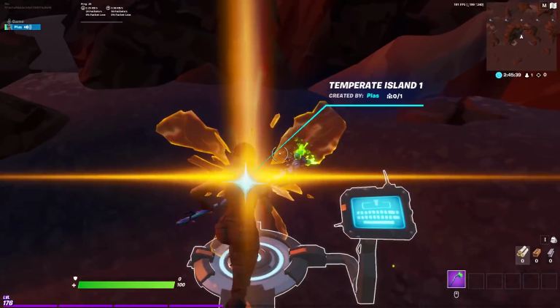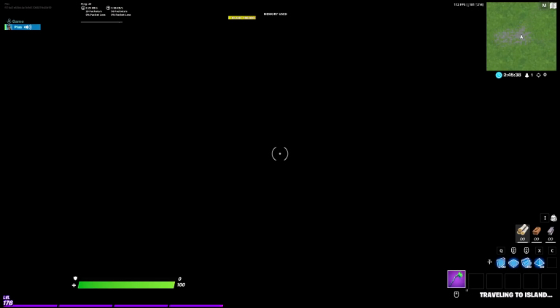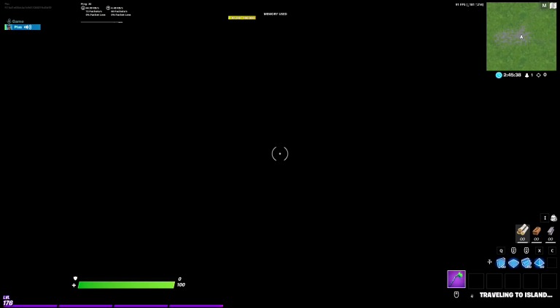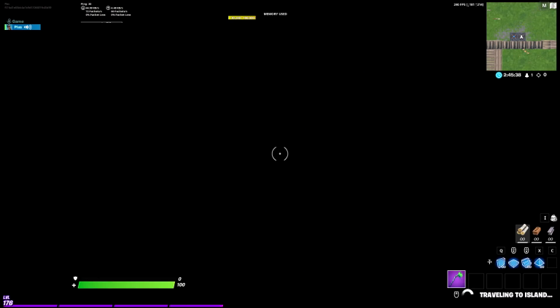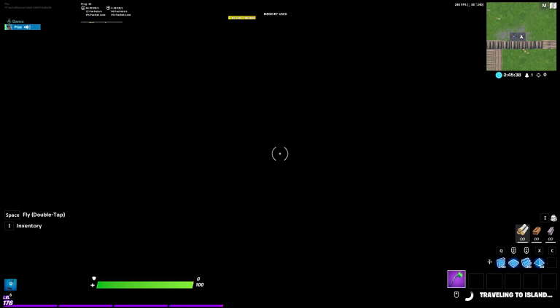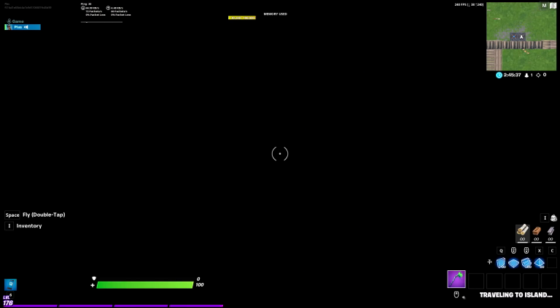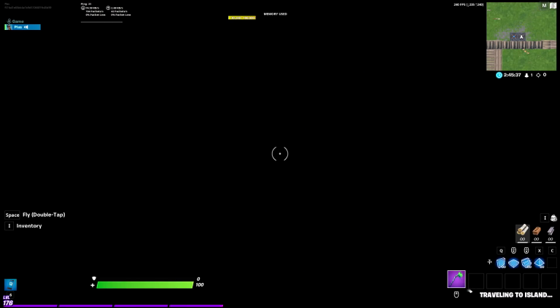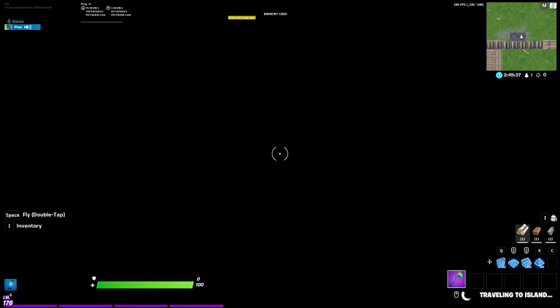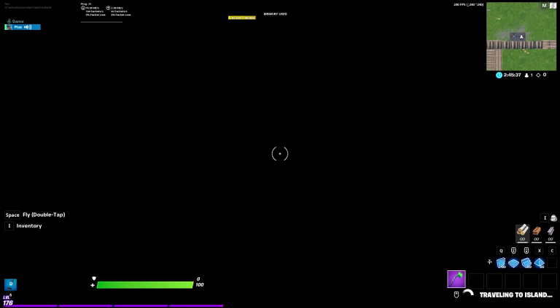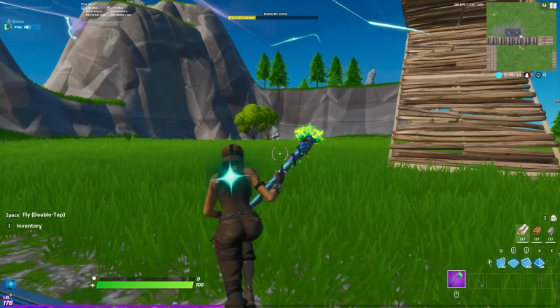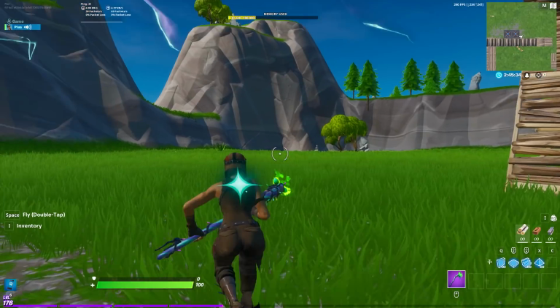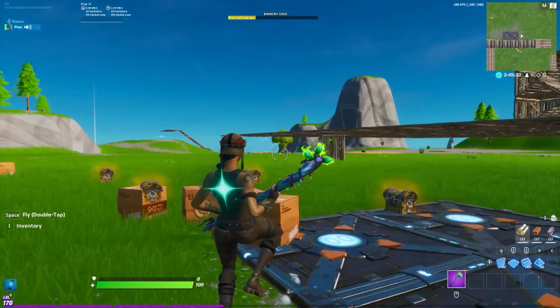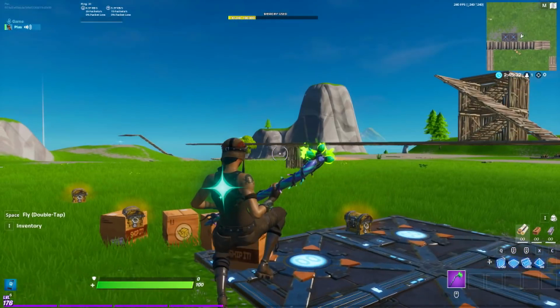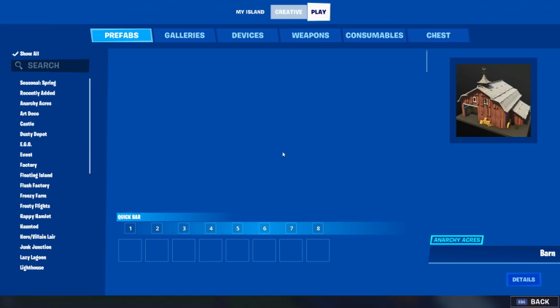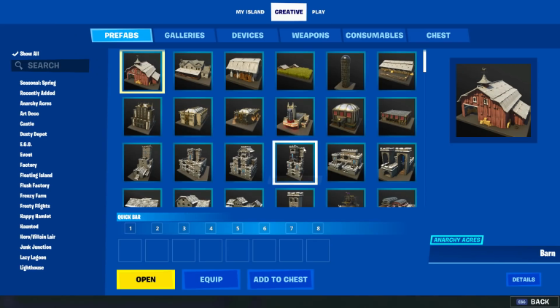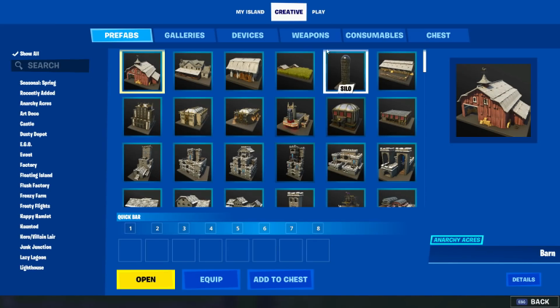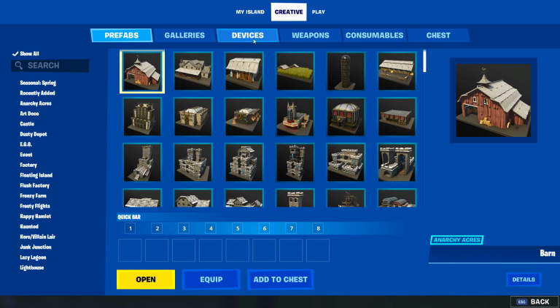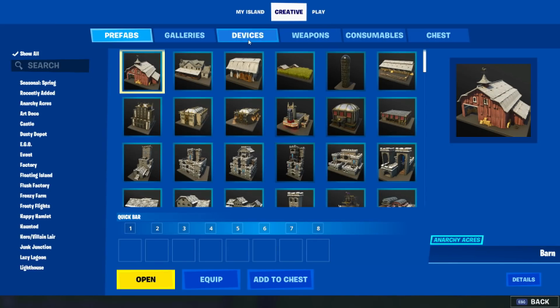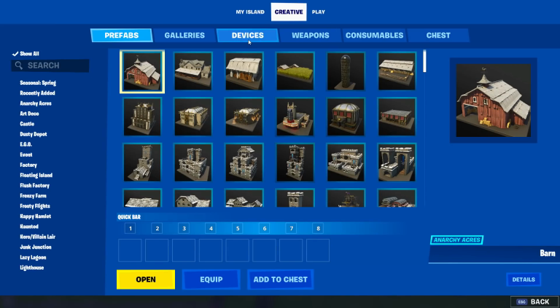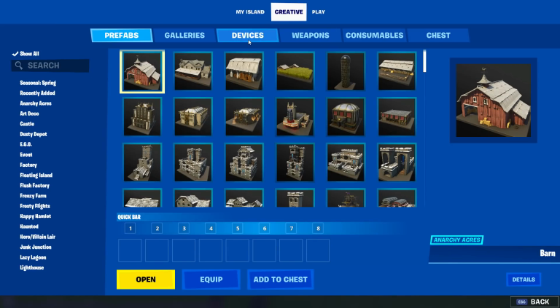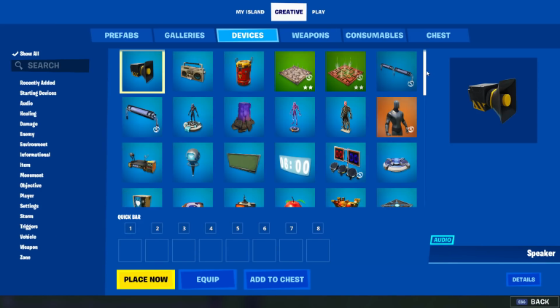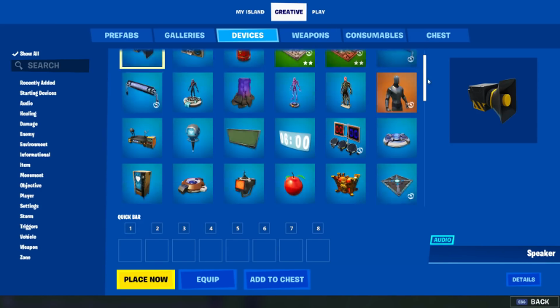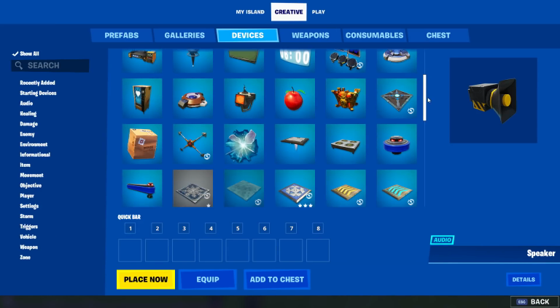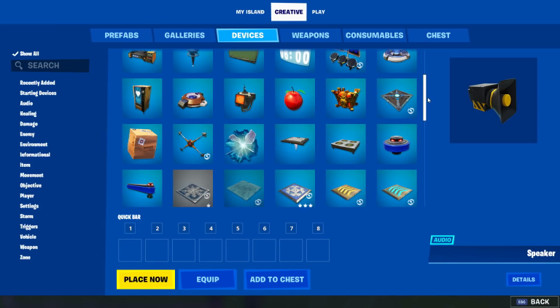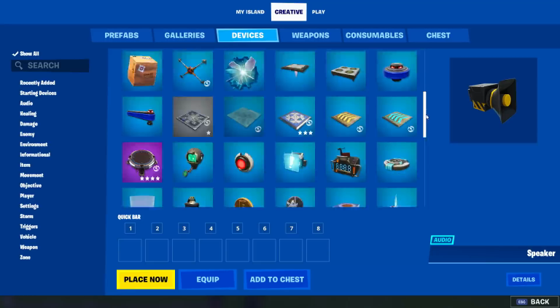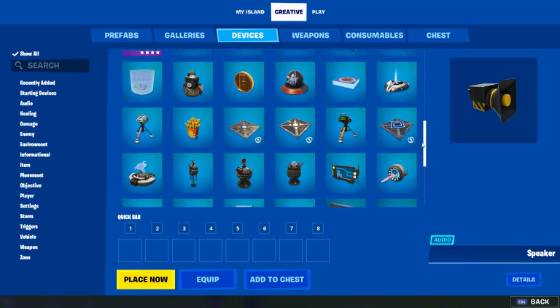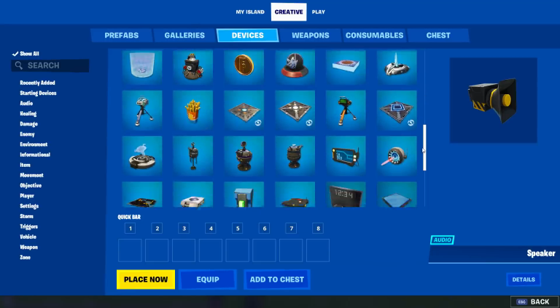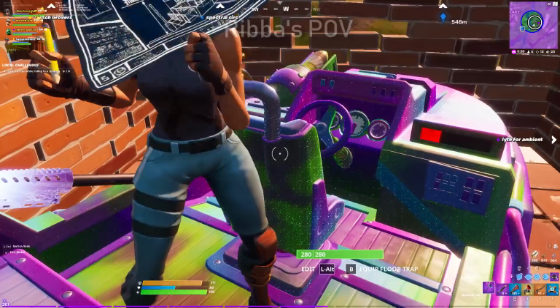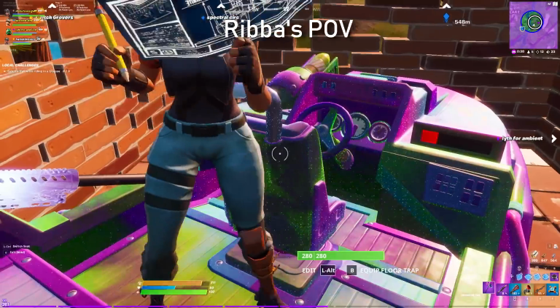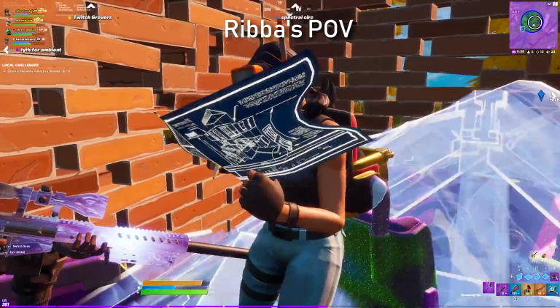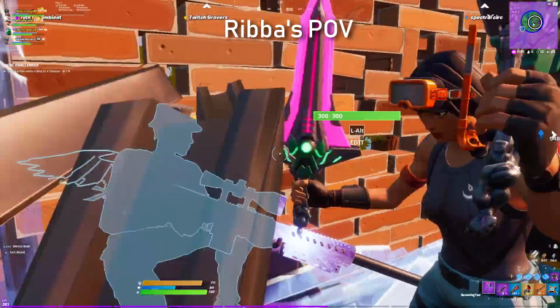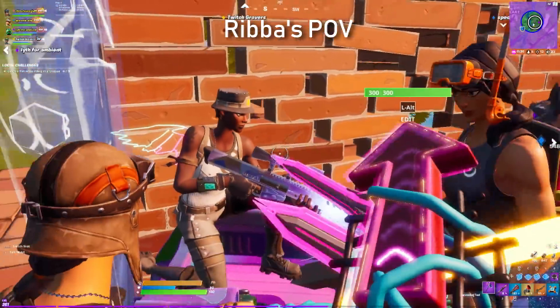All right so I gotta go check my island real quick — I'm like 99% sure you can't get boats in creative, and the next shot is actually with a boat.